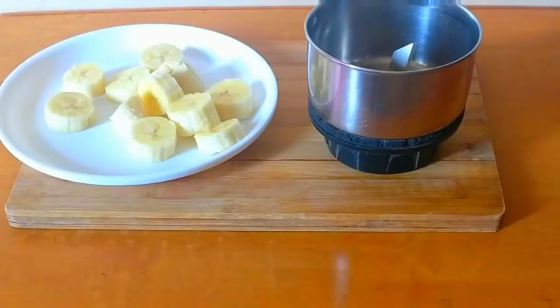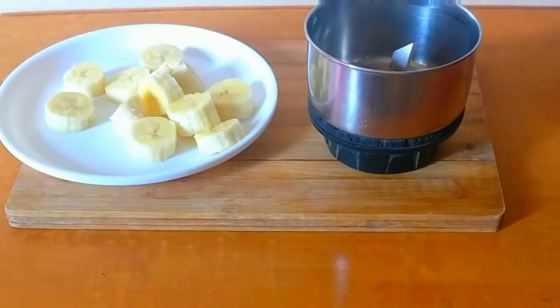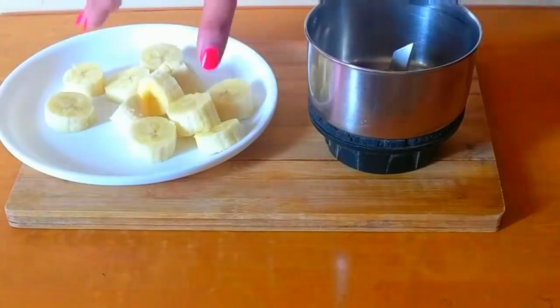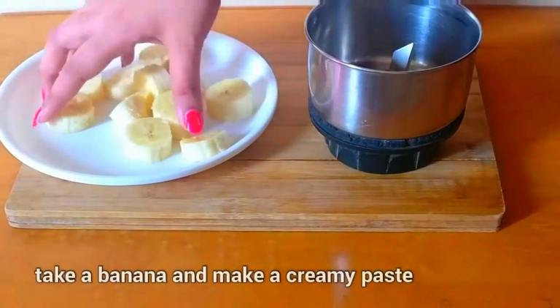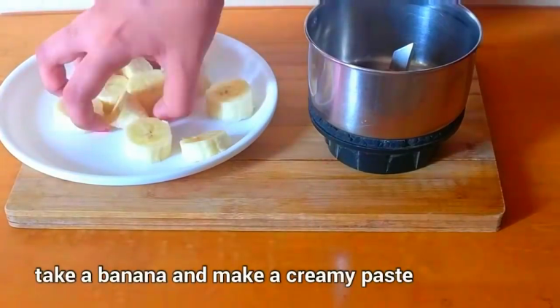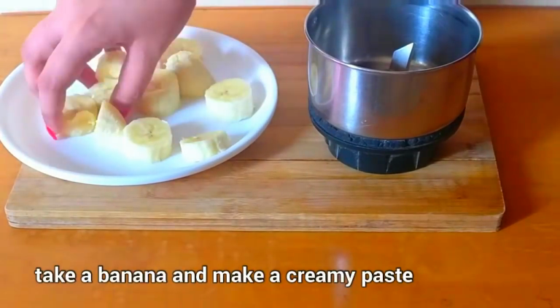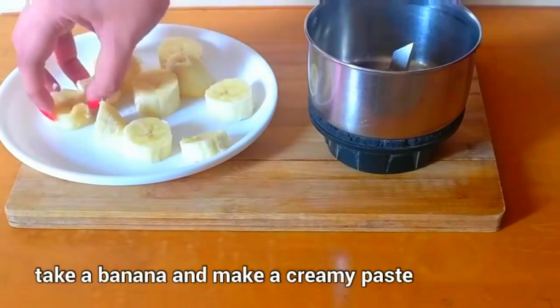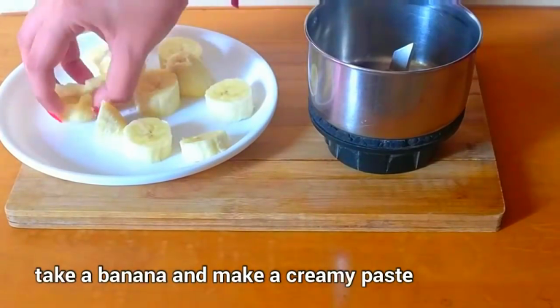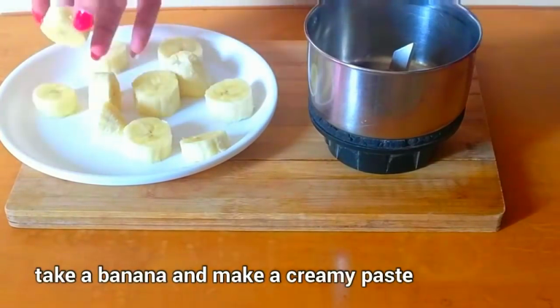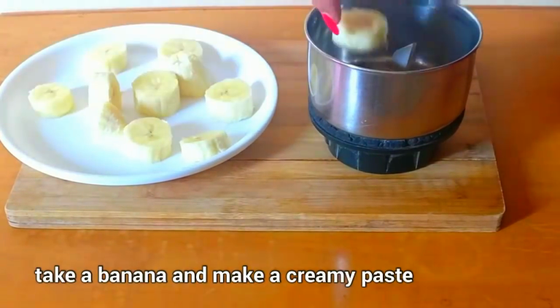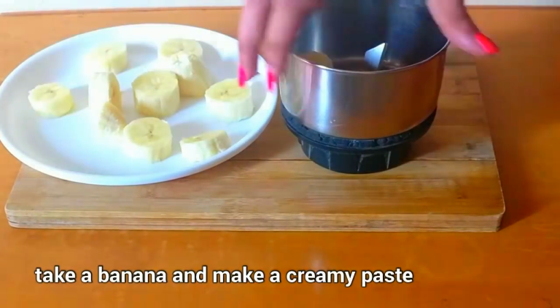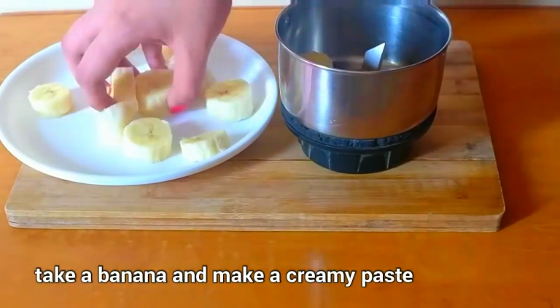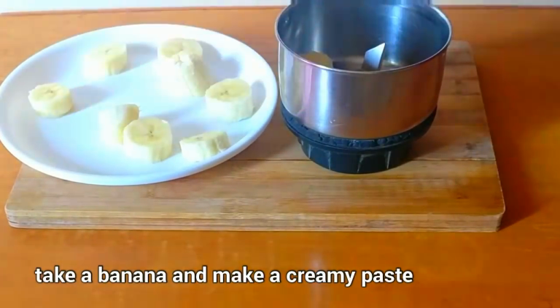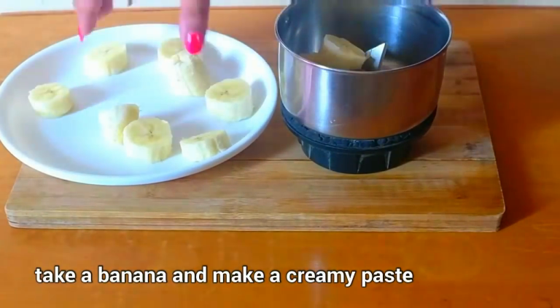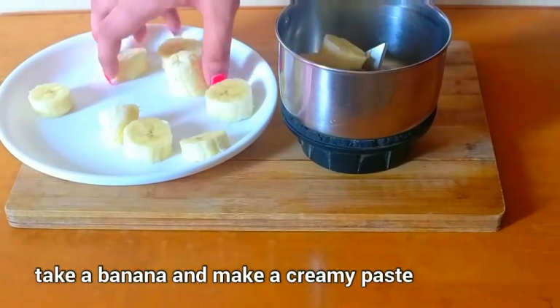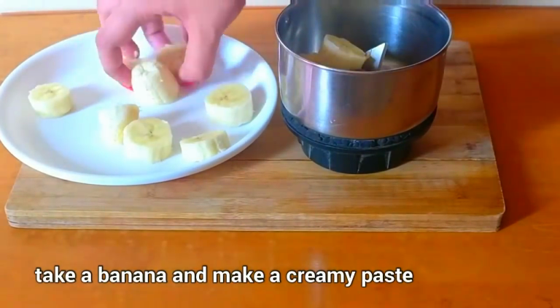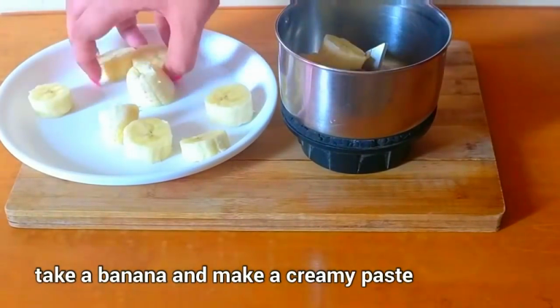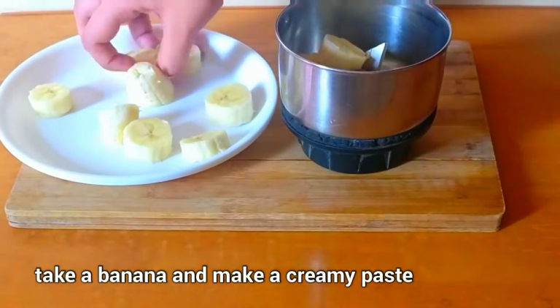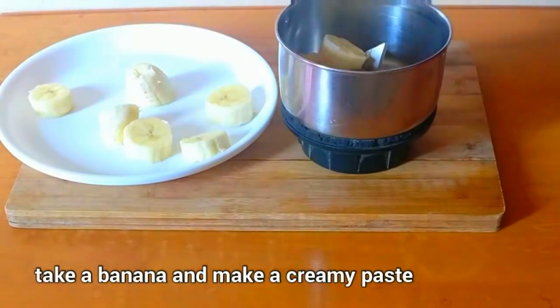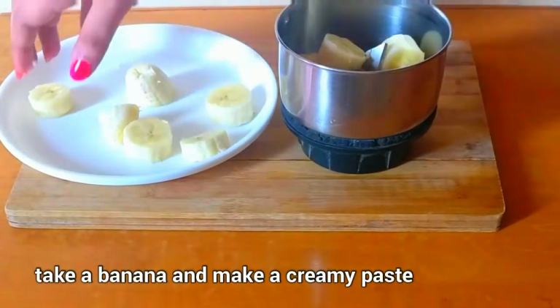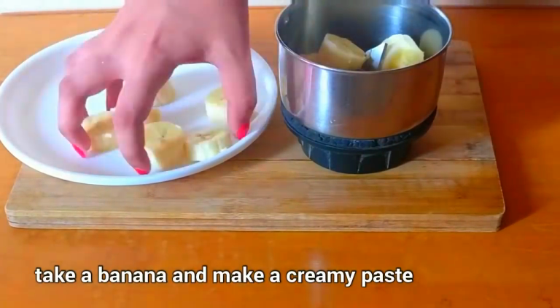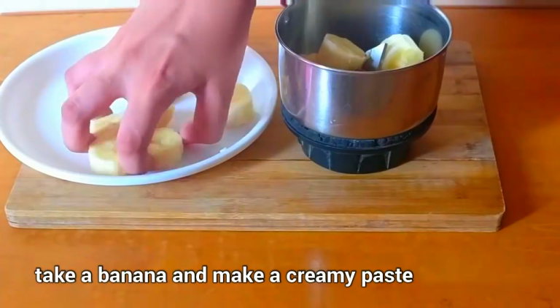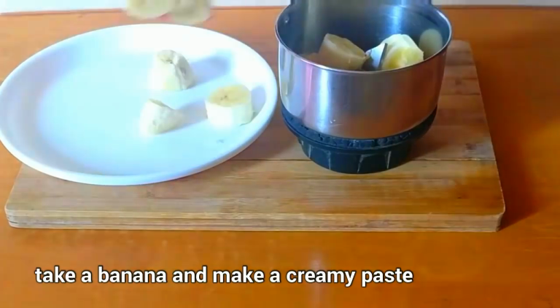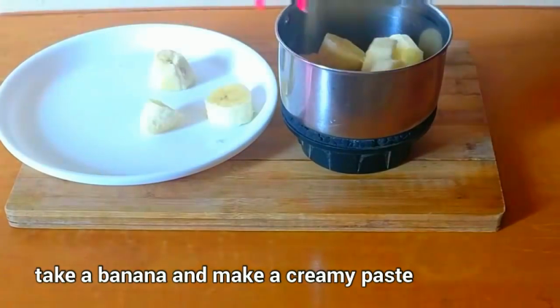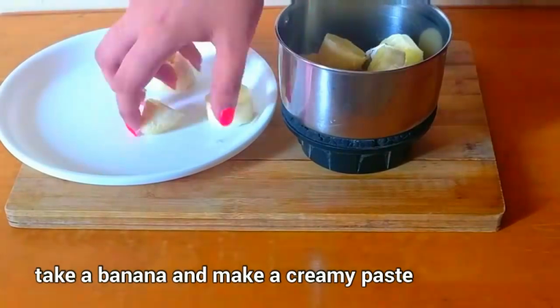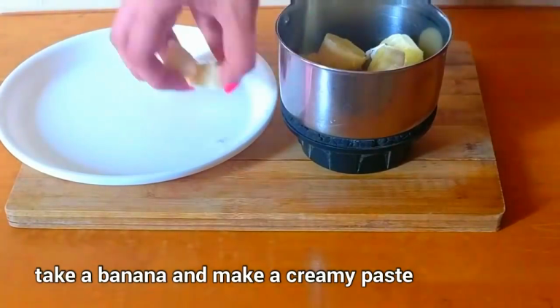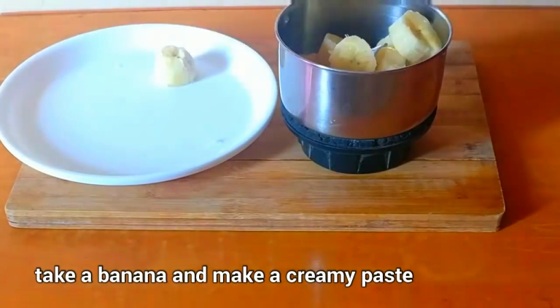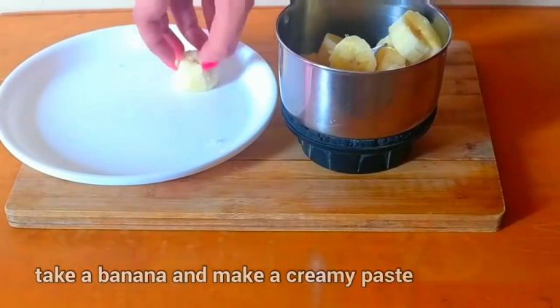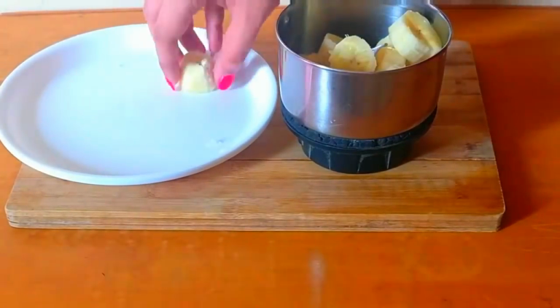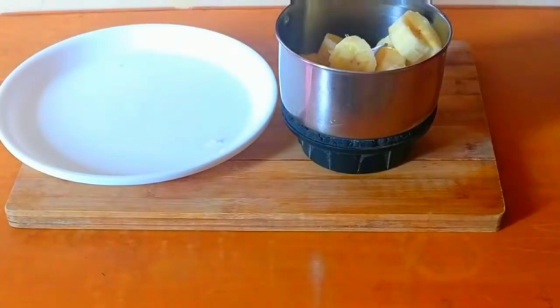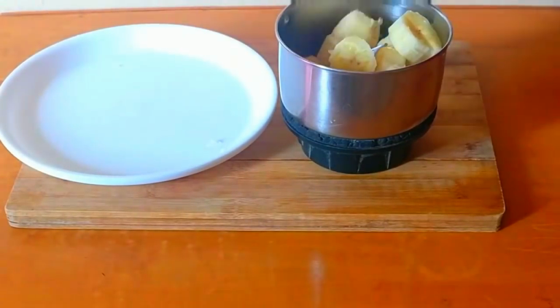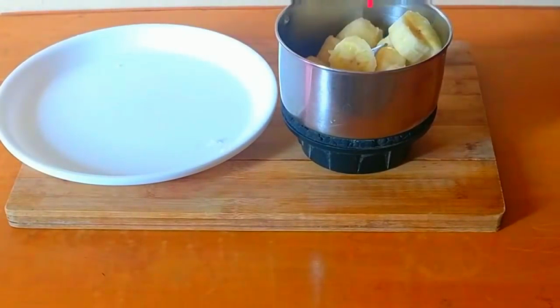Take 1 ripe banana, put it in a mixer jar, and make a smooth paste of creamy consistency.